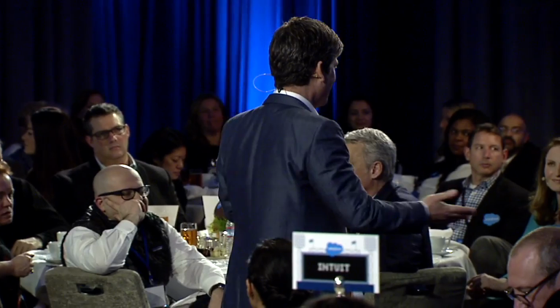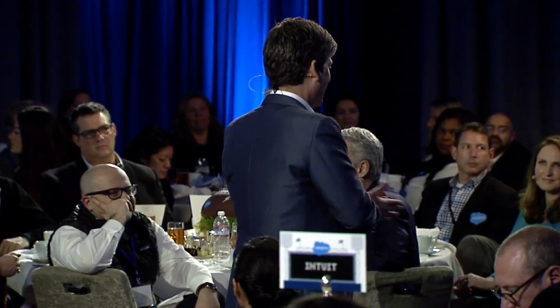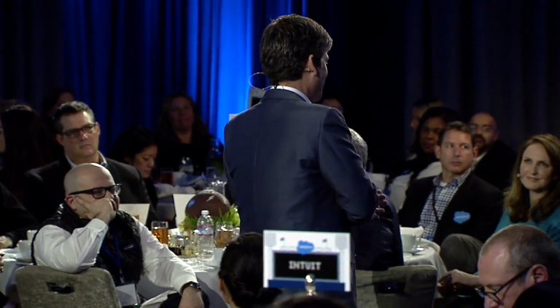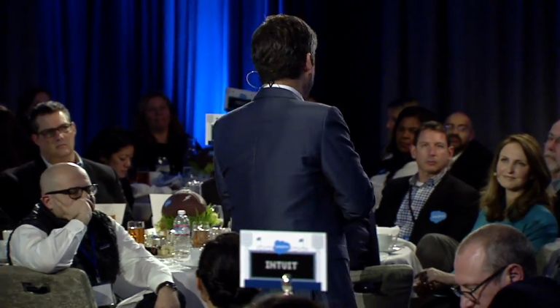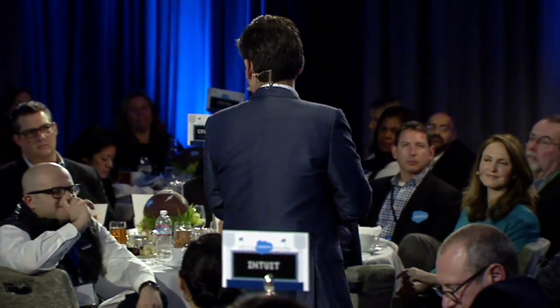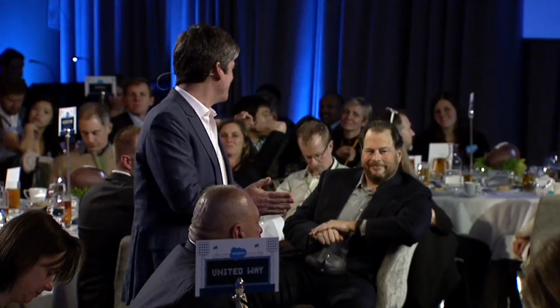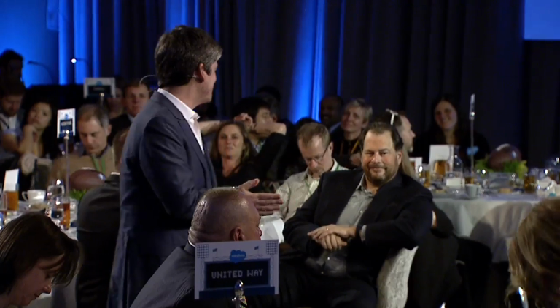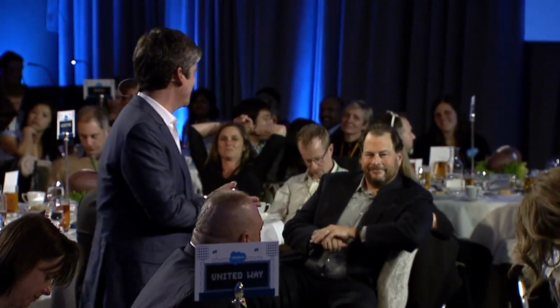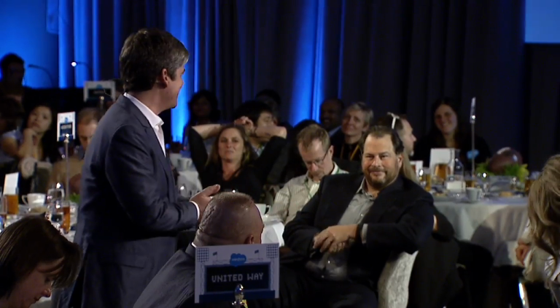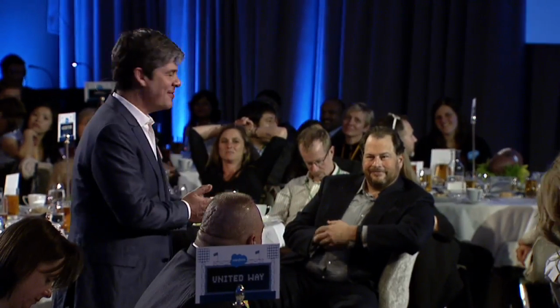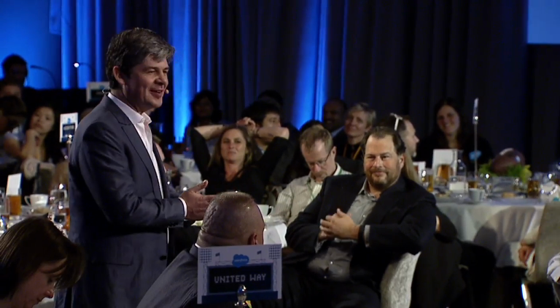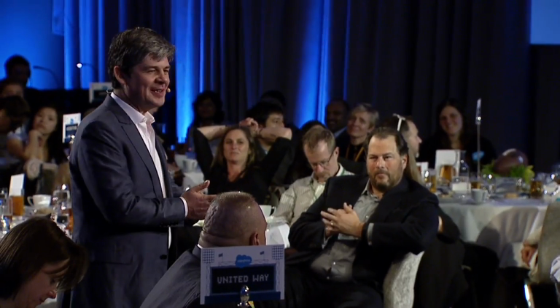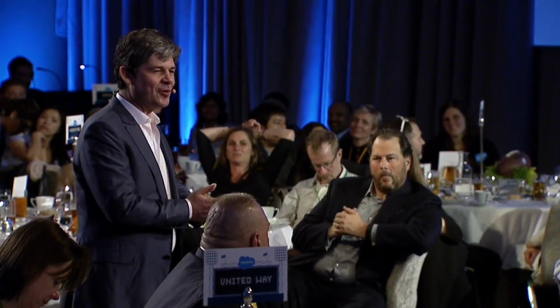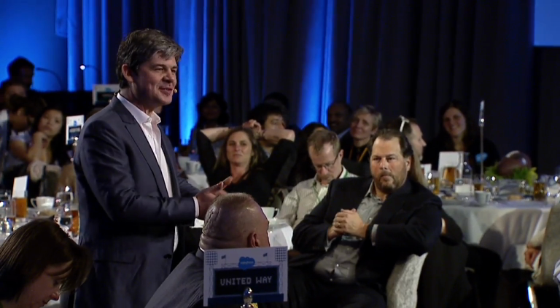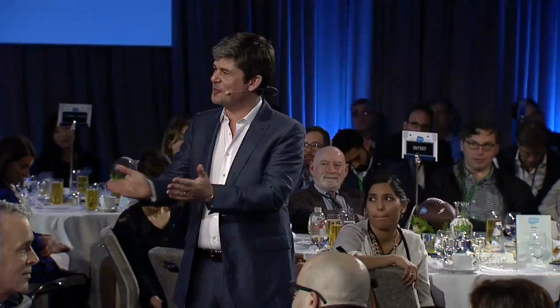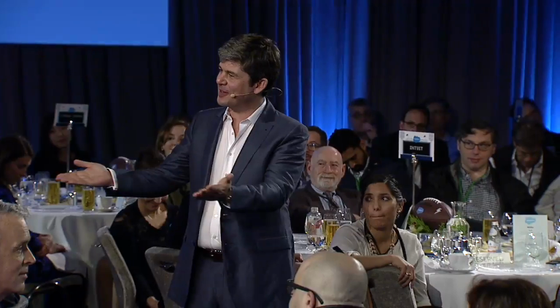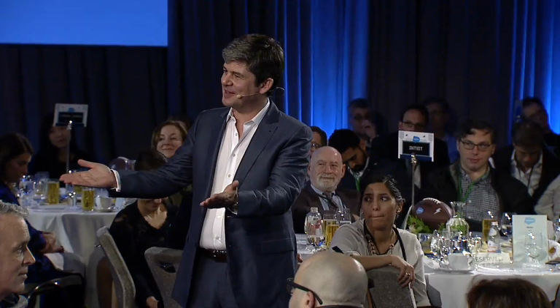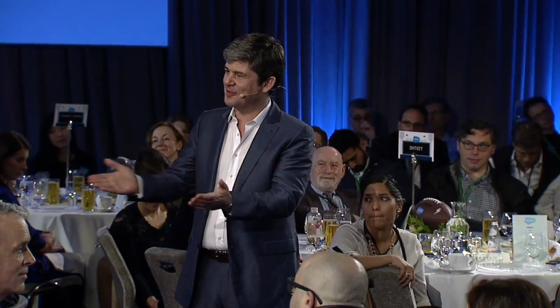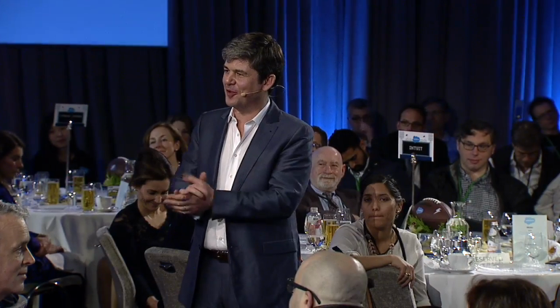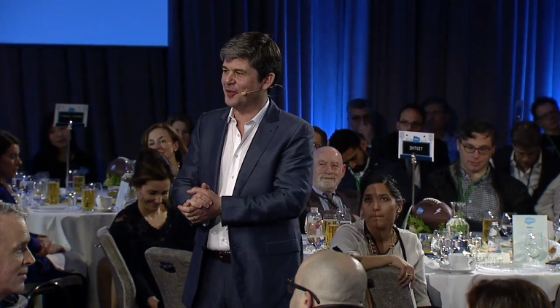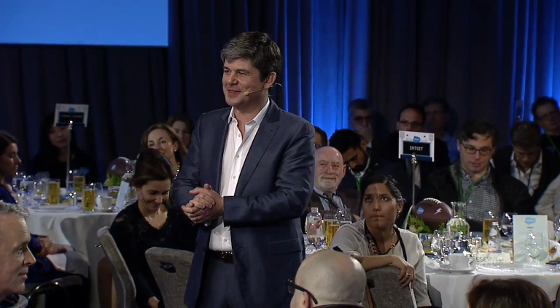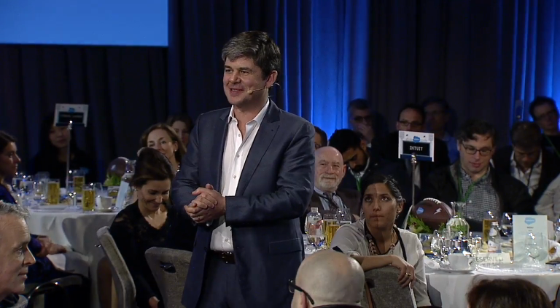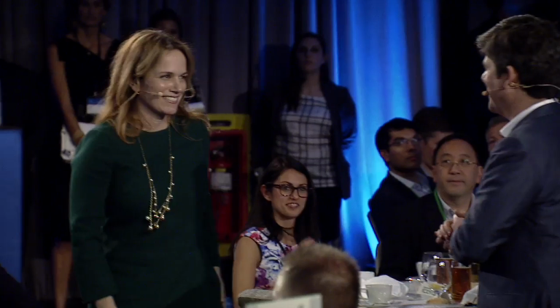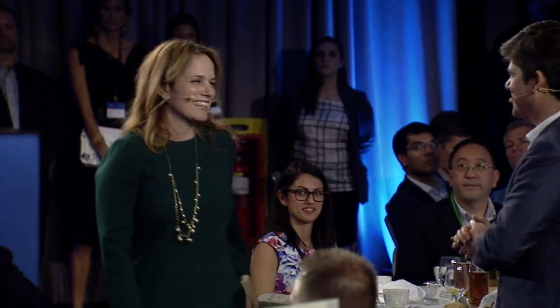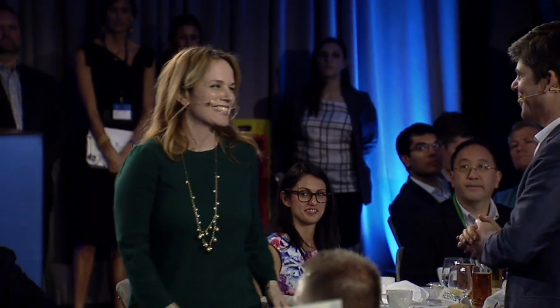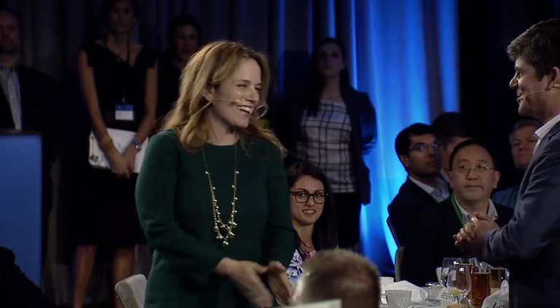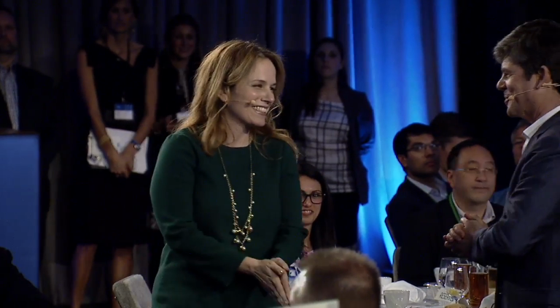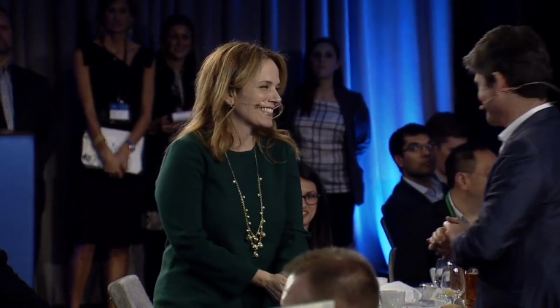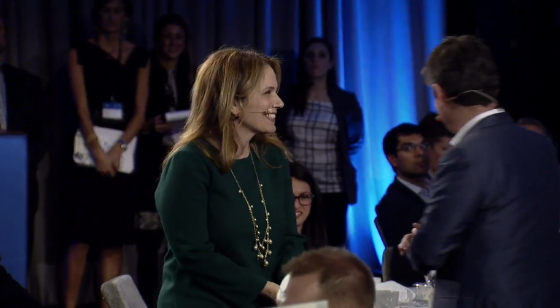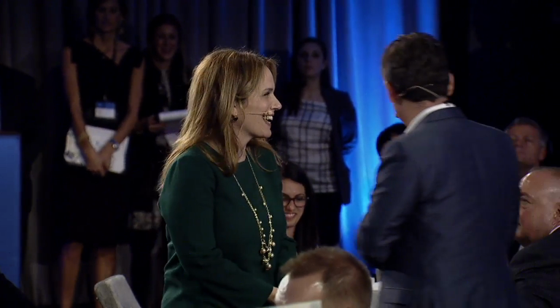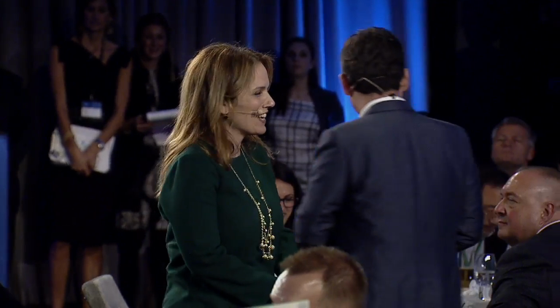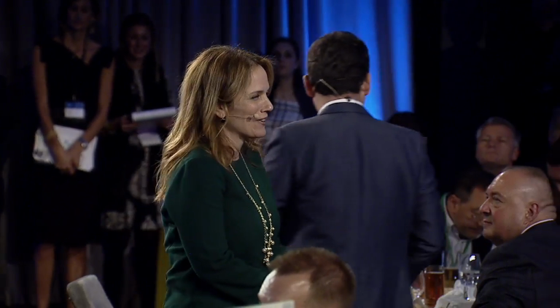I'd like to introduce Sarah Varney, who runs the marketing for the Sales Cloud. Thanks, Alex. Thank you.